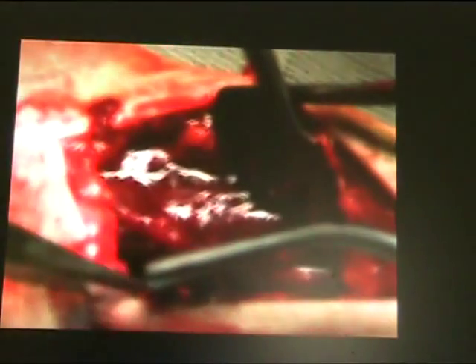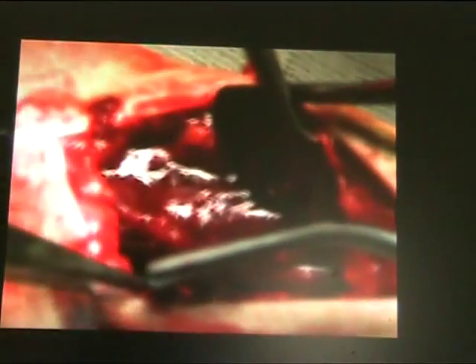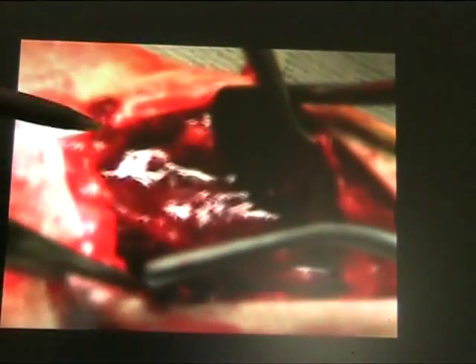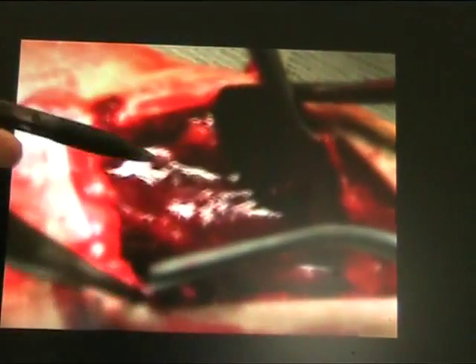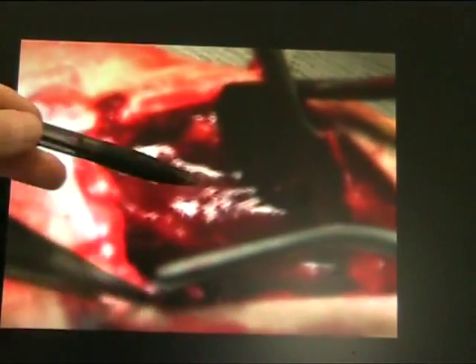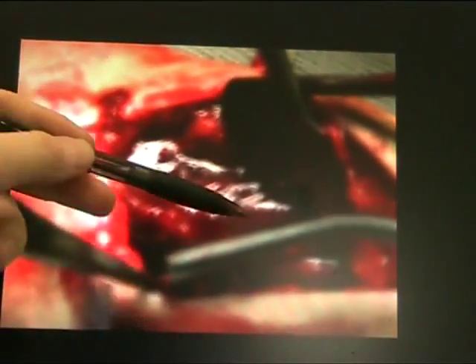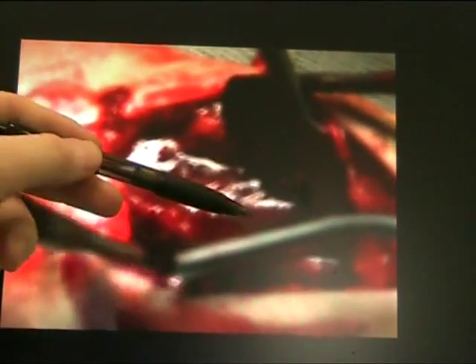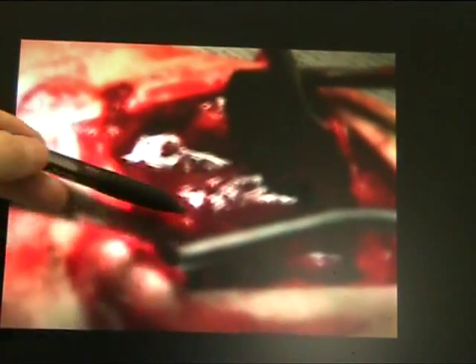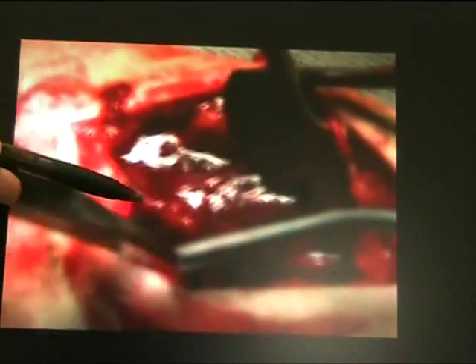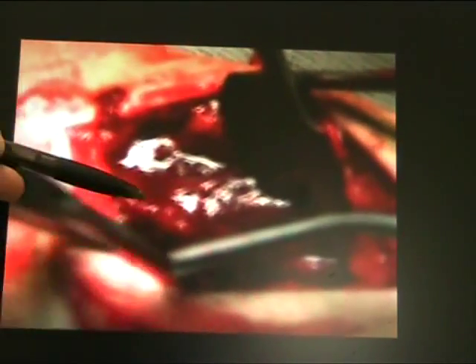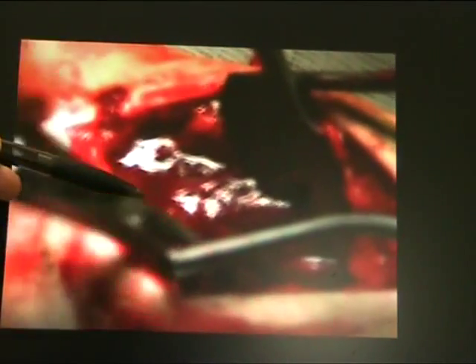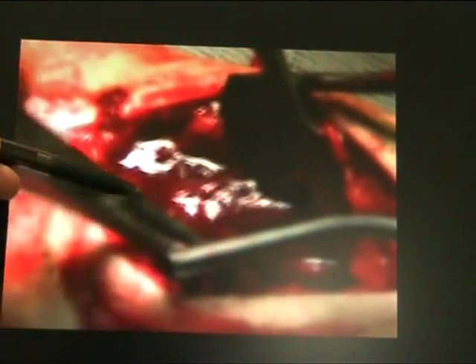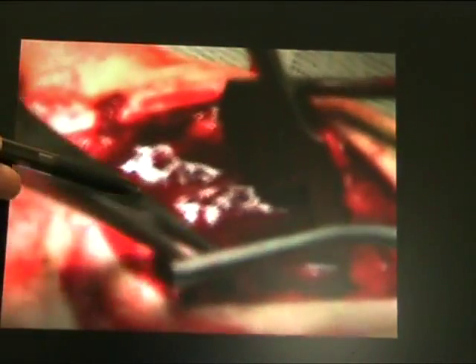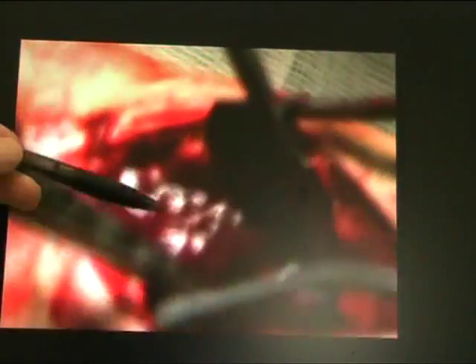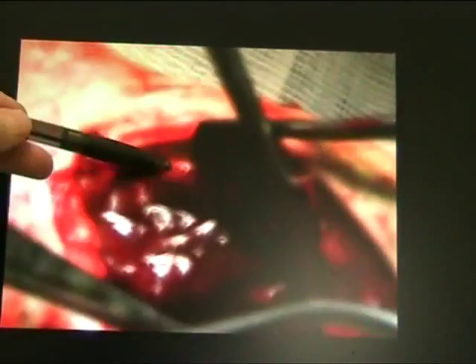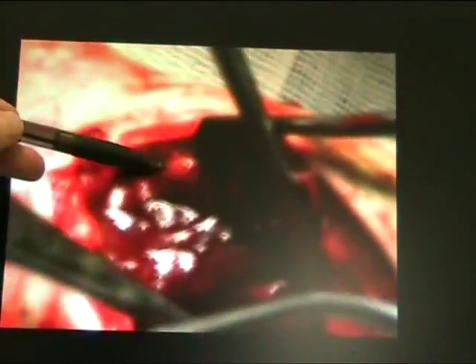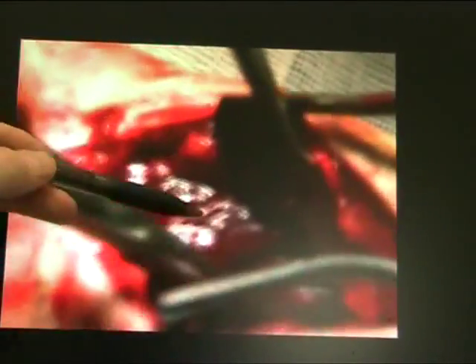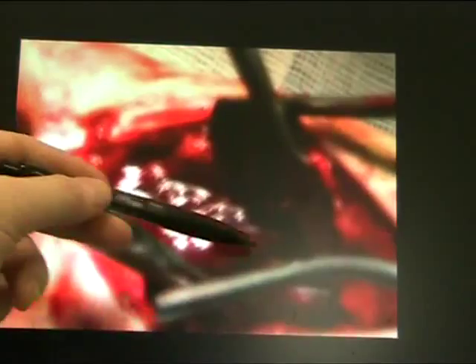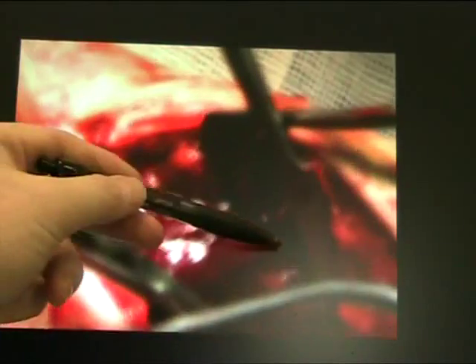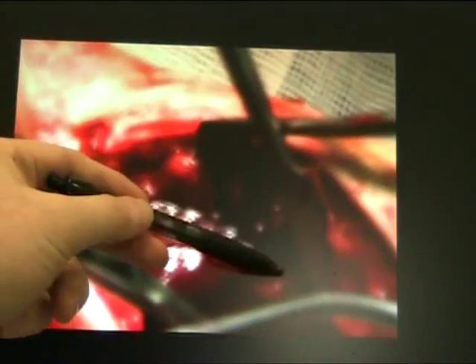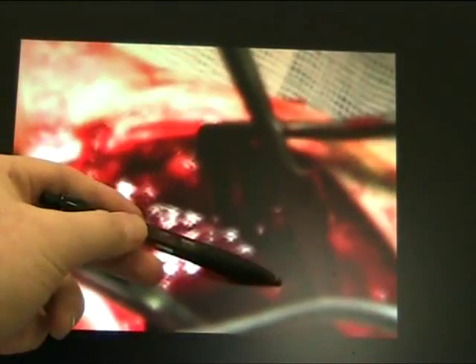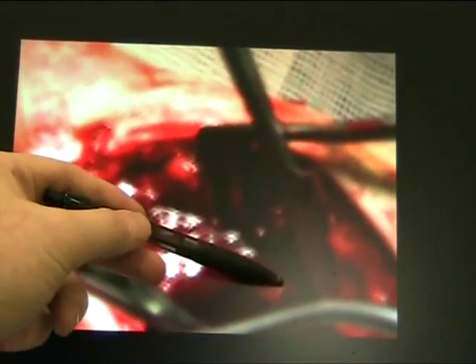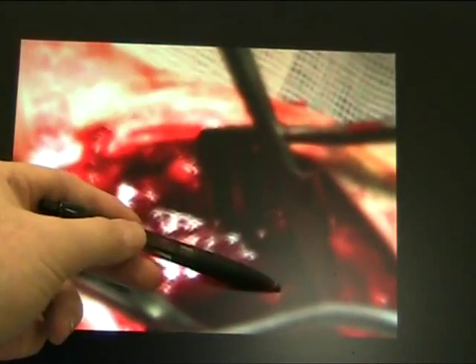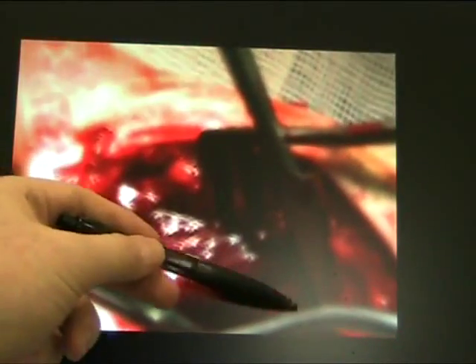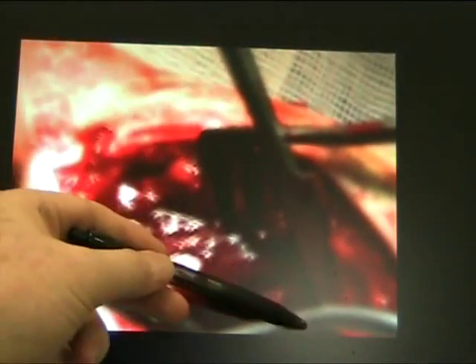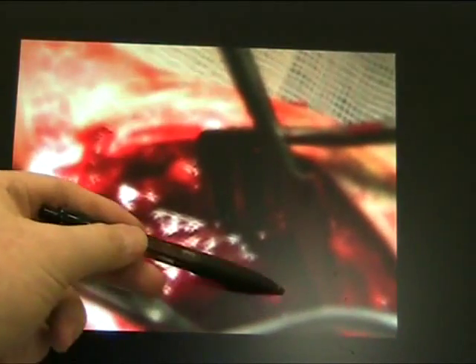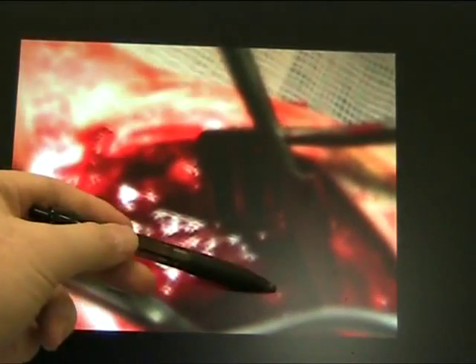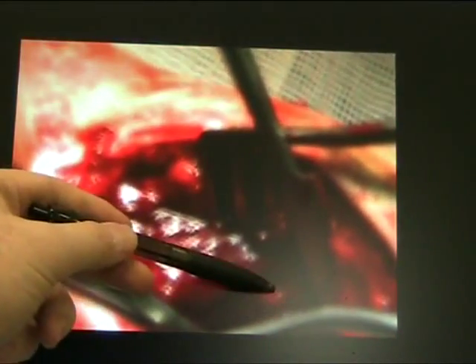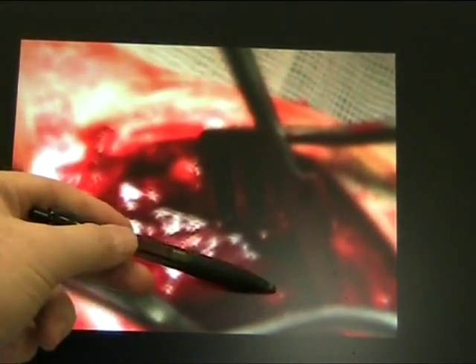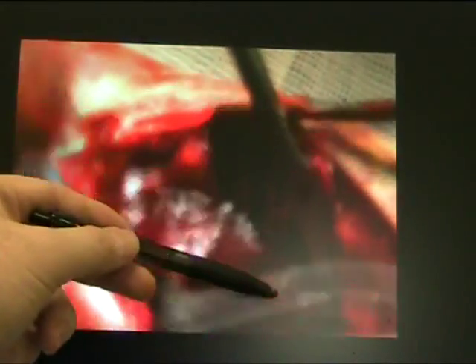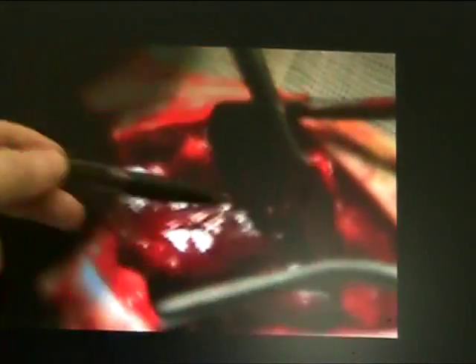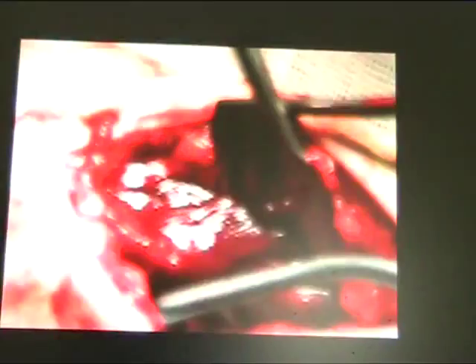Here we see the pronator quadratus has been lifted, and the displaced fragments are ready to be reduced.